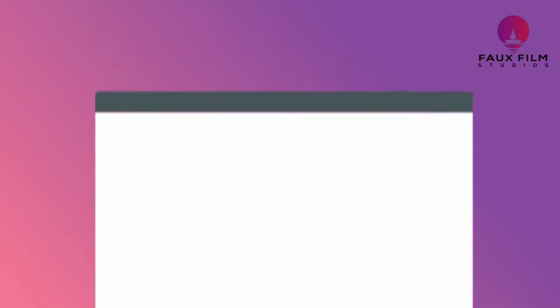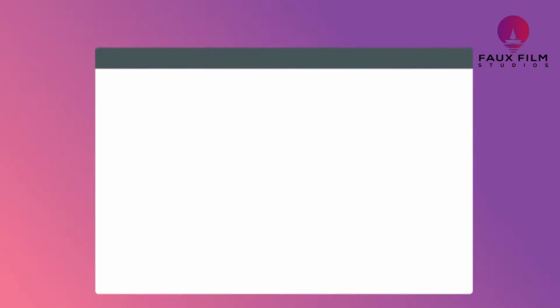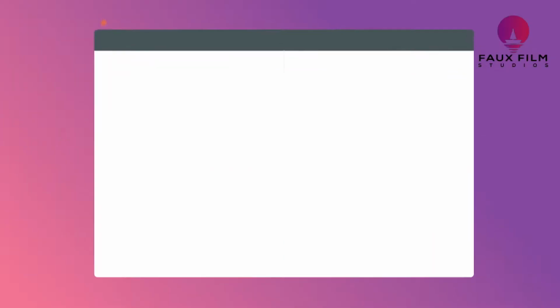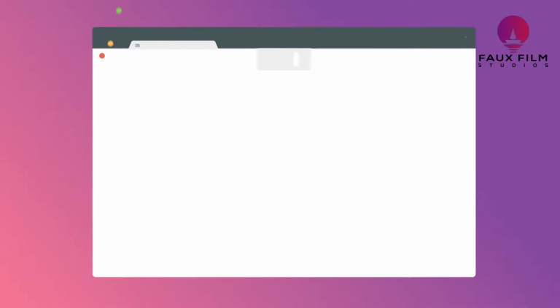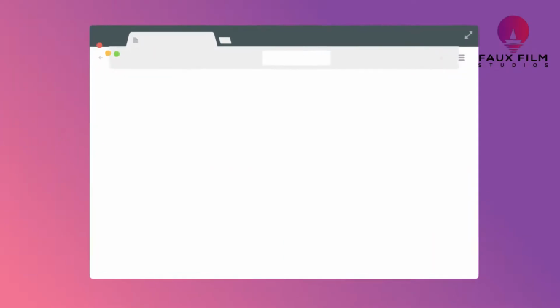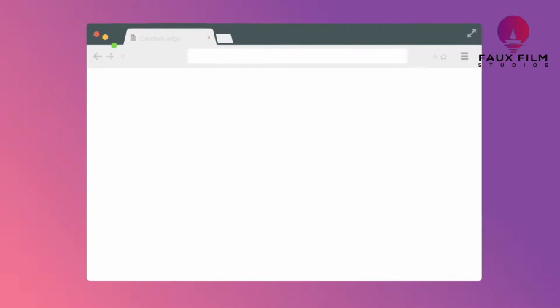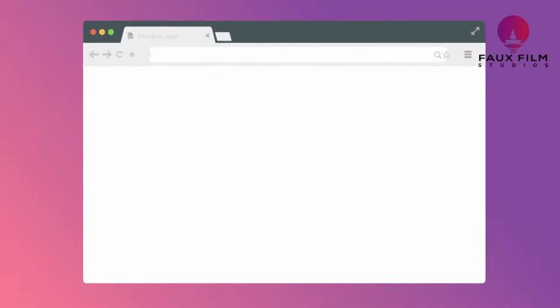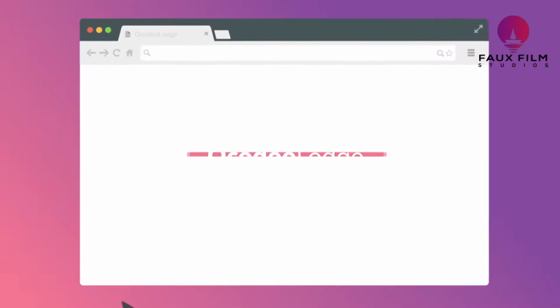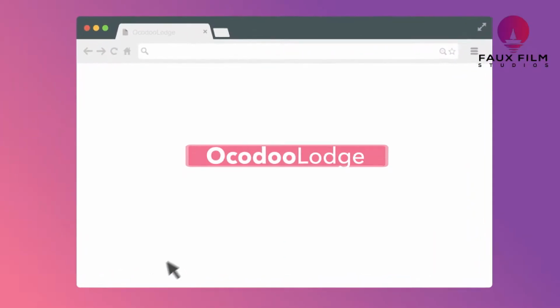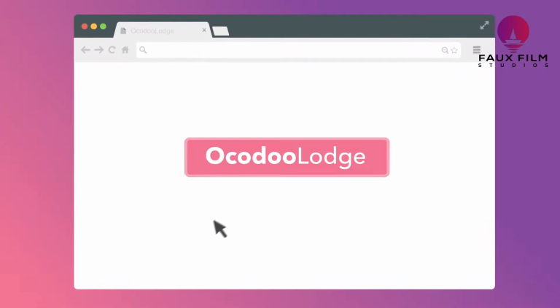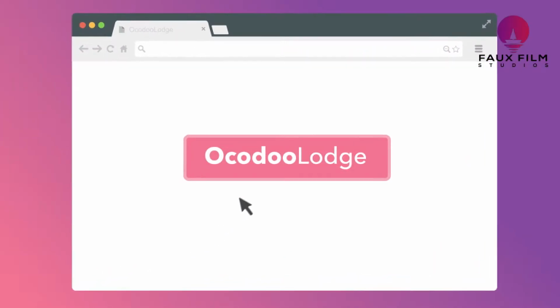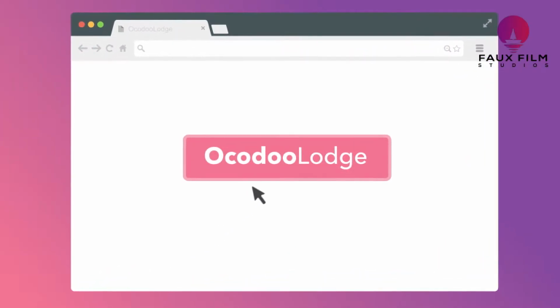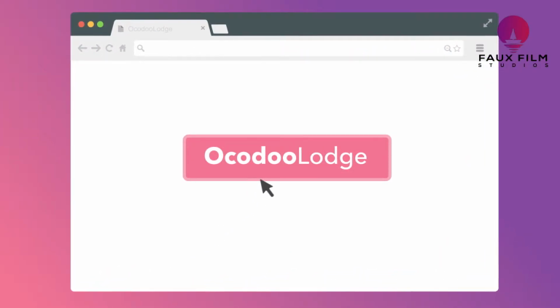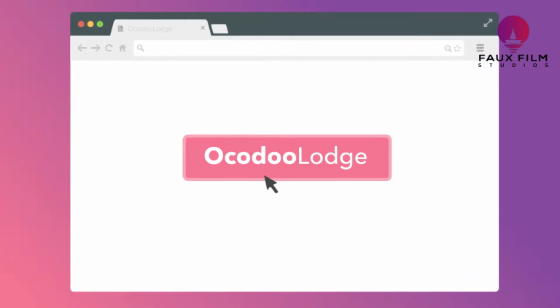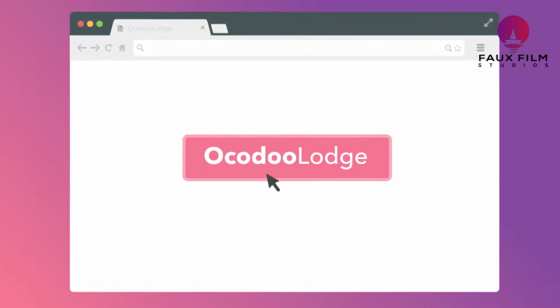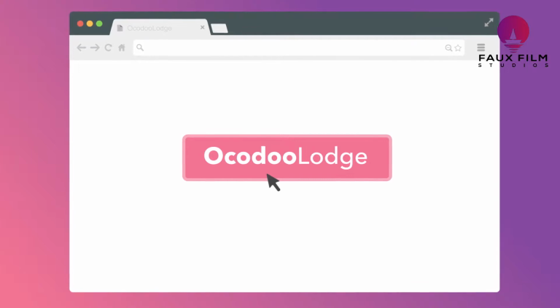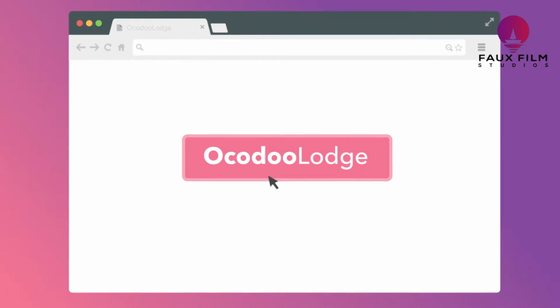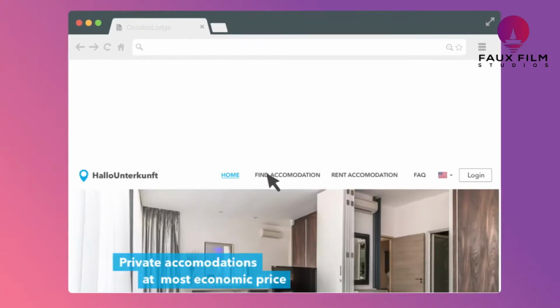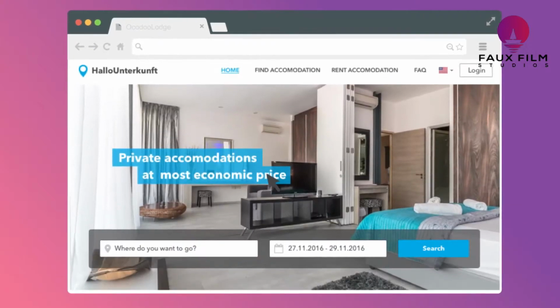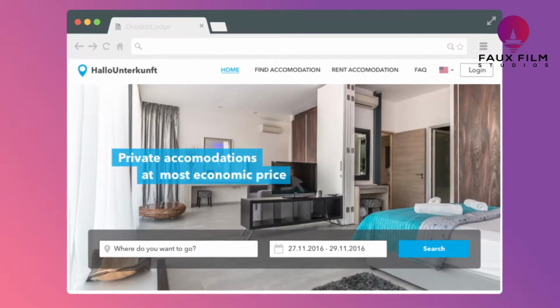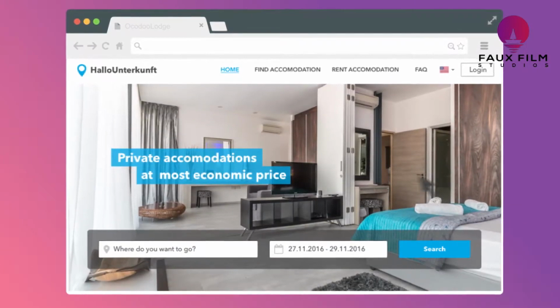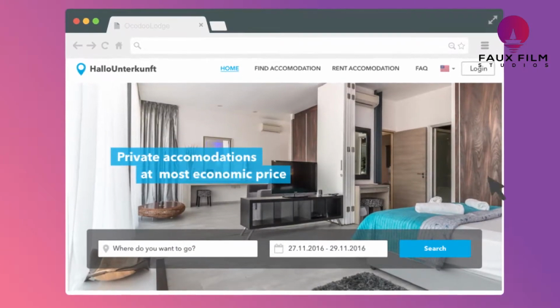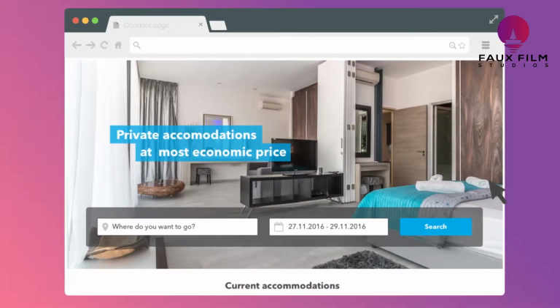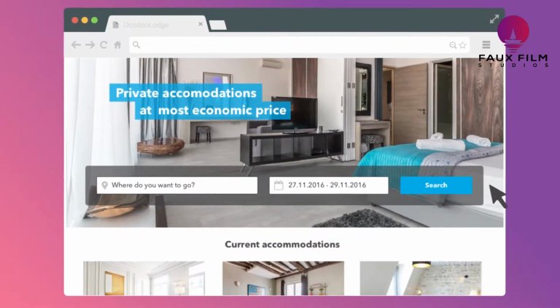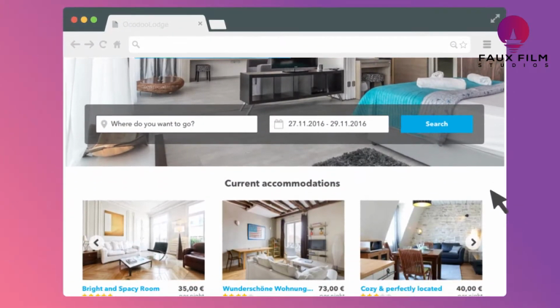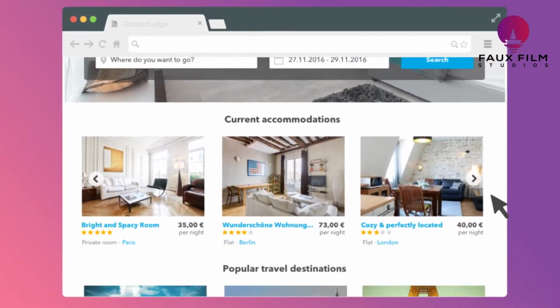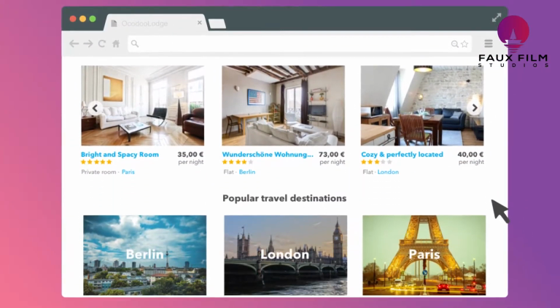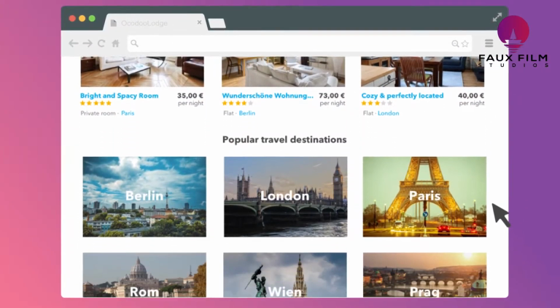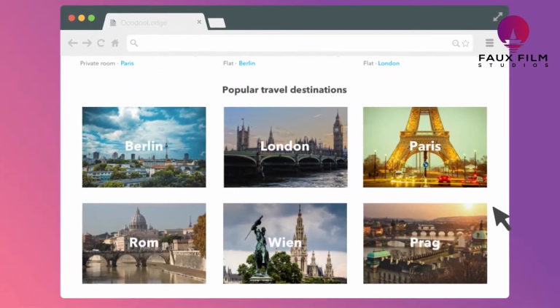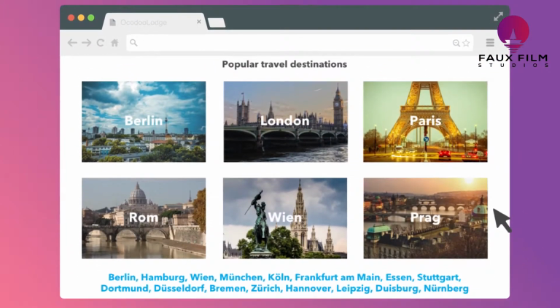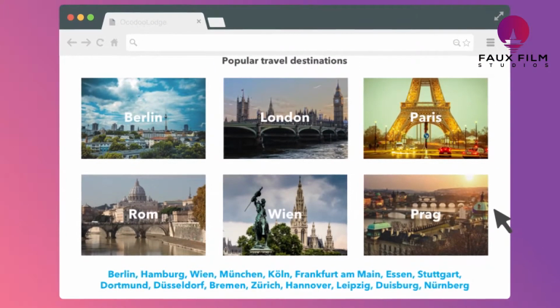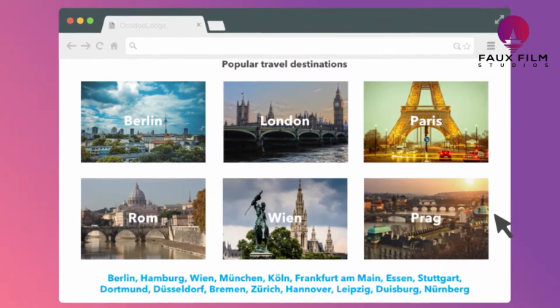Well, not anymore. How? All because of Kodu Lodge, a ready-made property rental software.